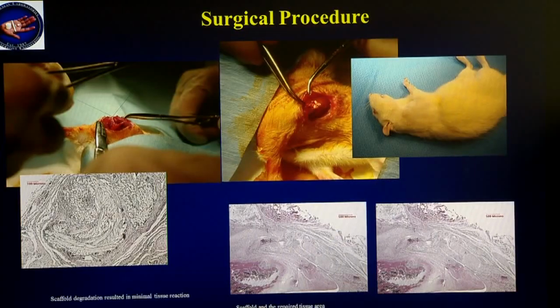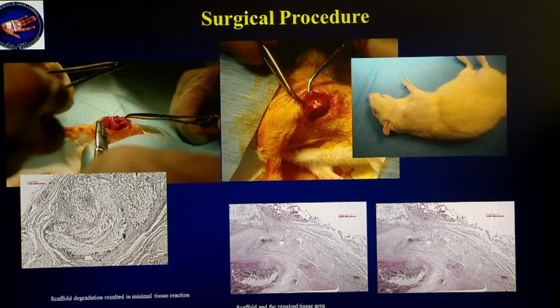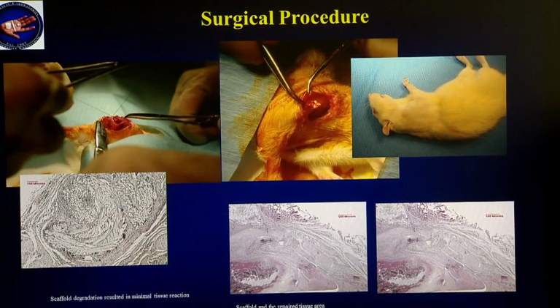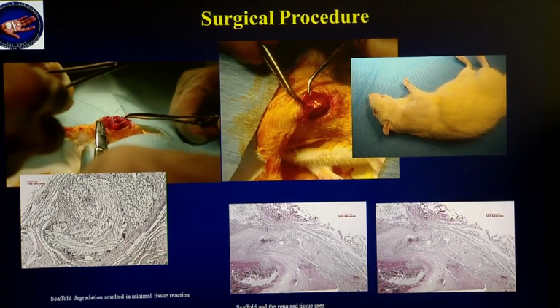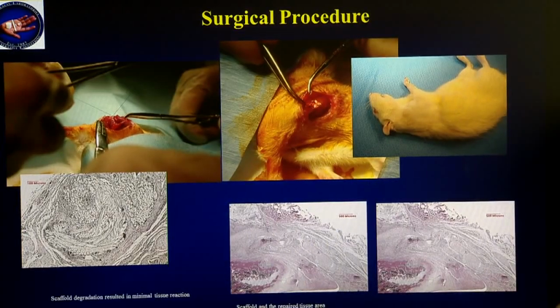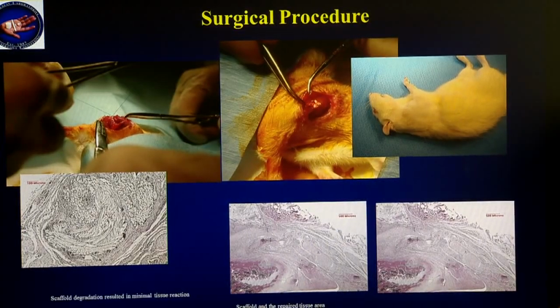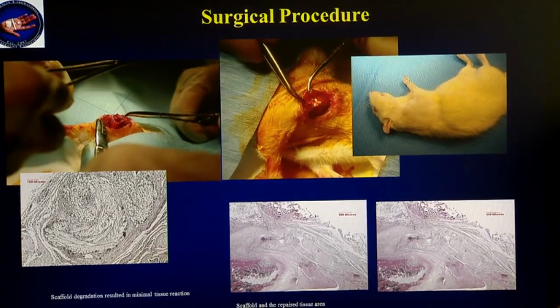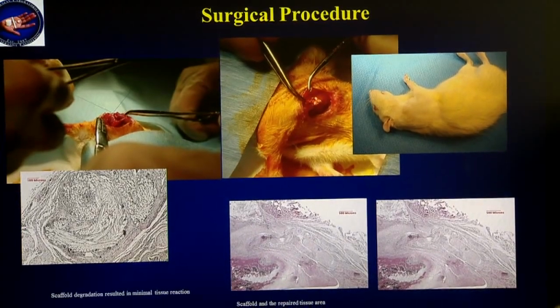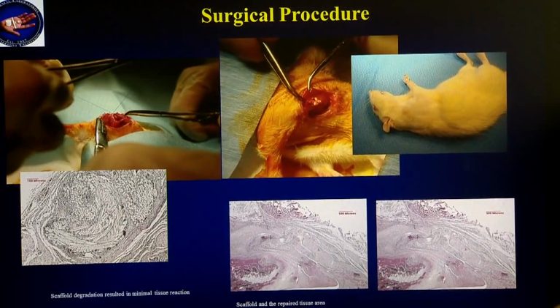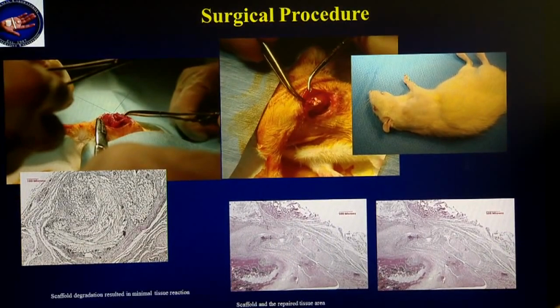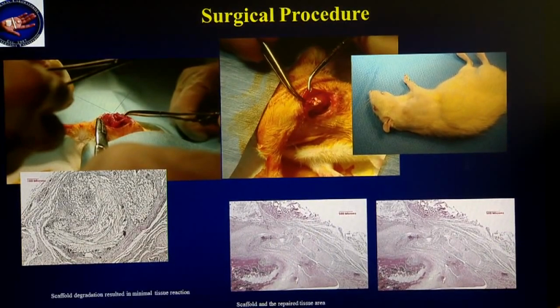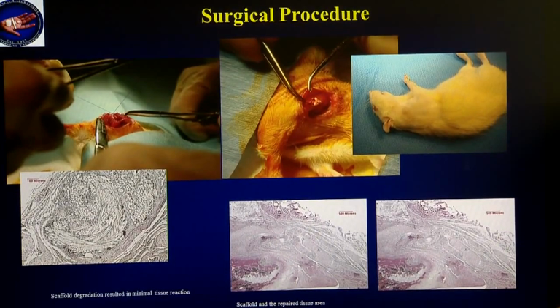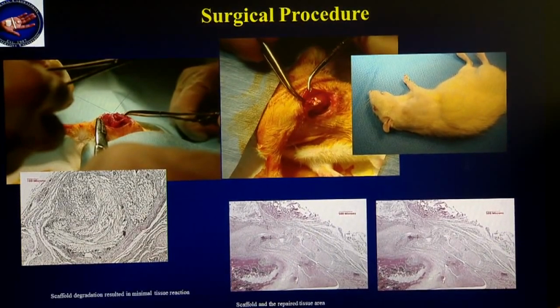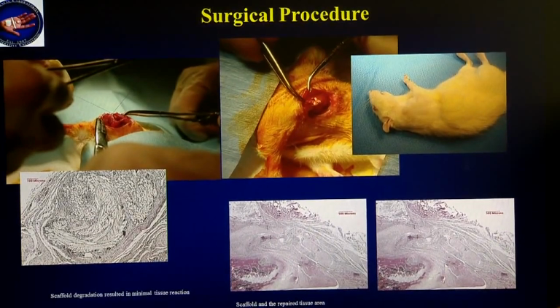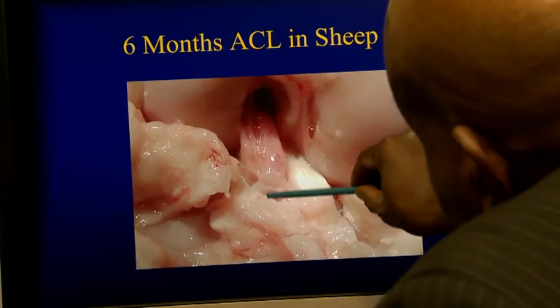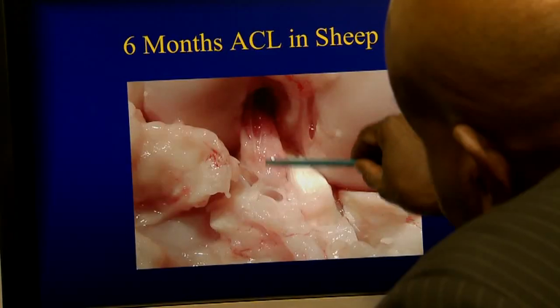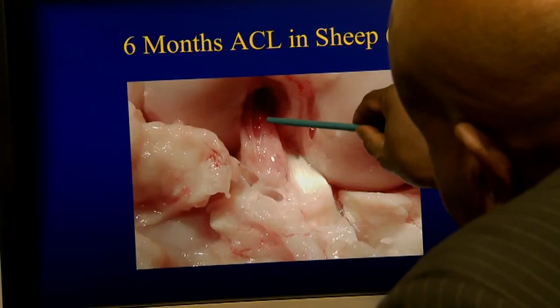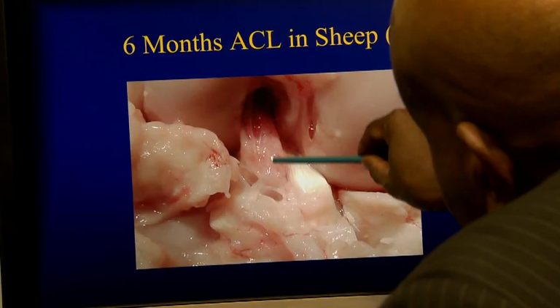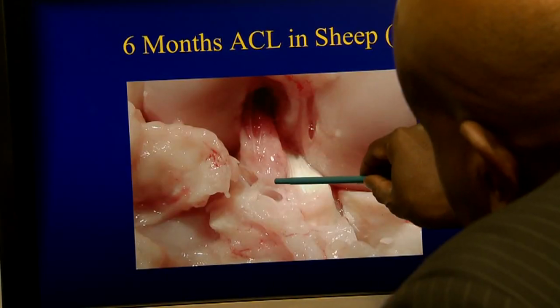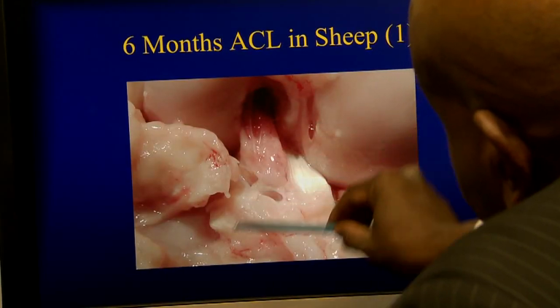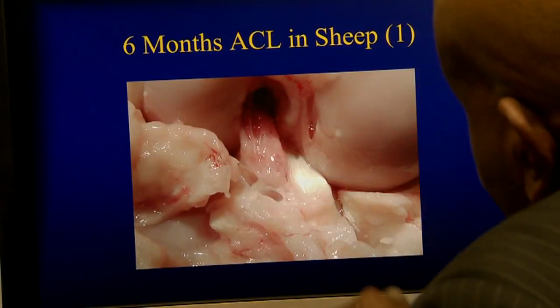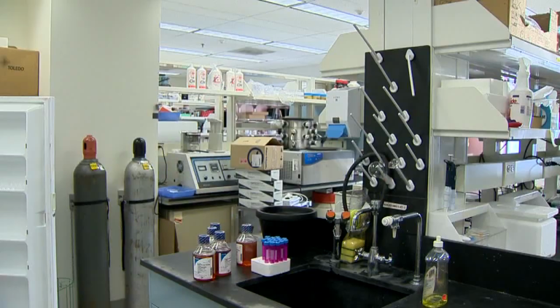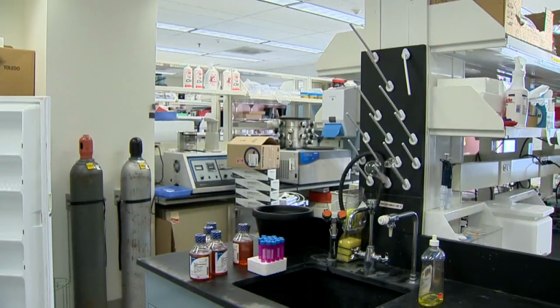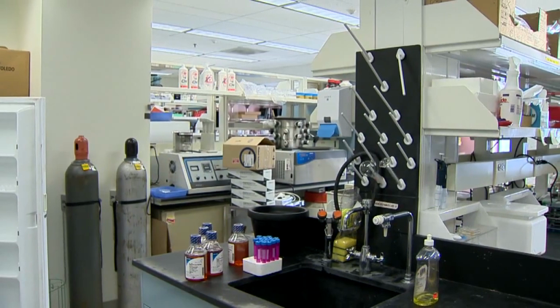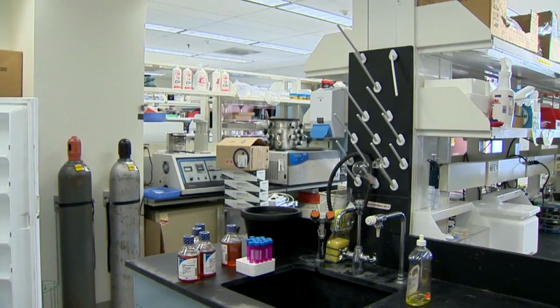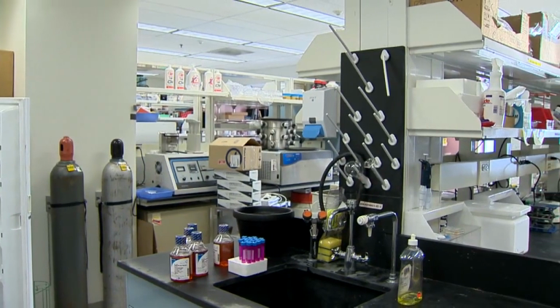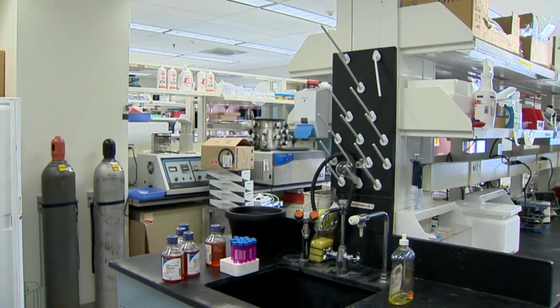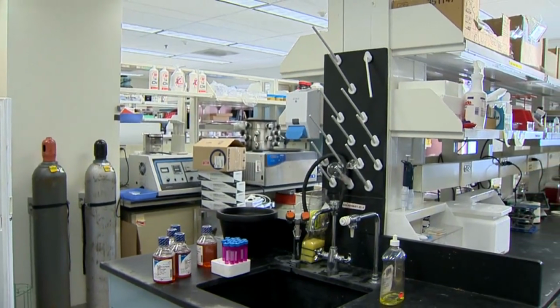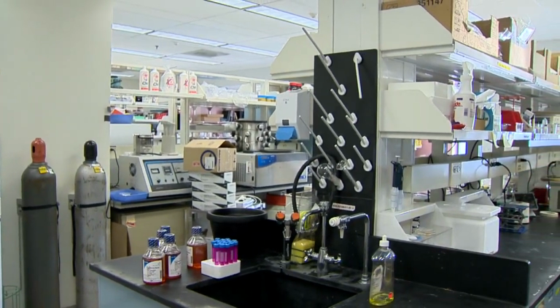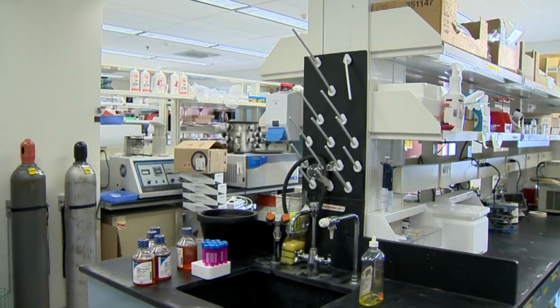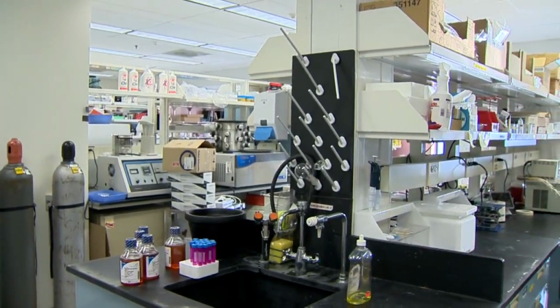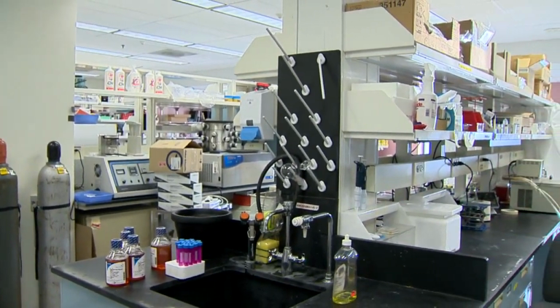So far, there have been positive outcomes from animal models — the ACL was nicely regenerated. Benefits for humans are promising.